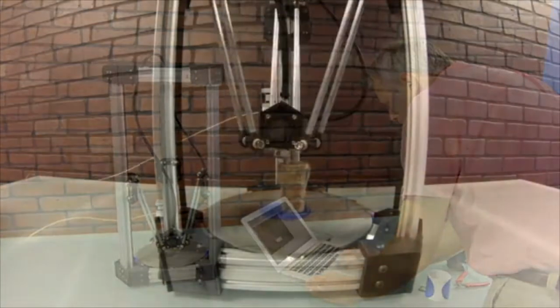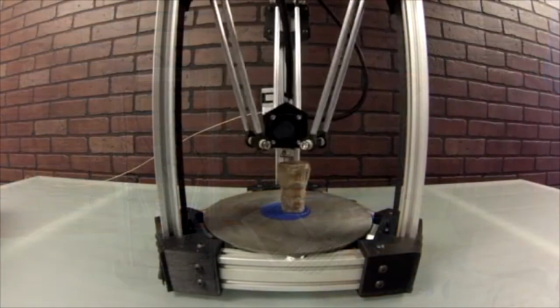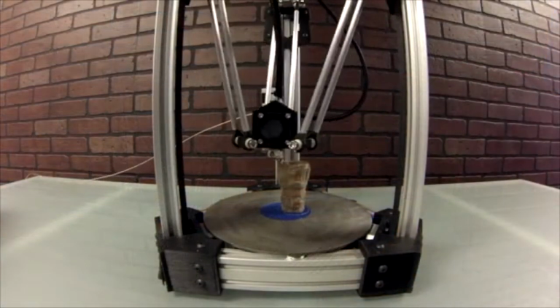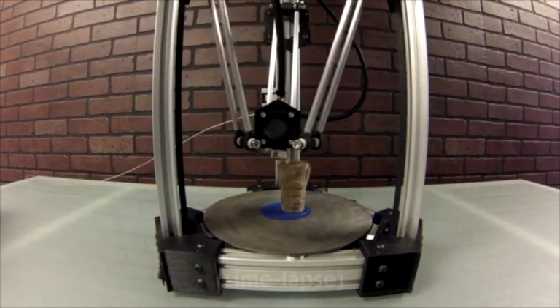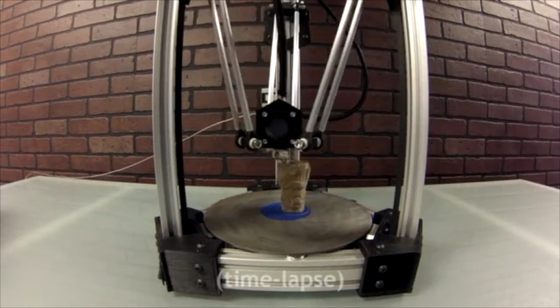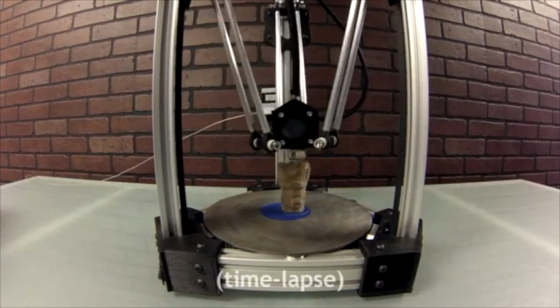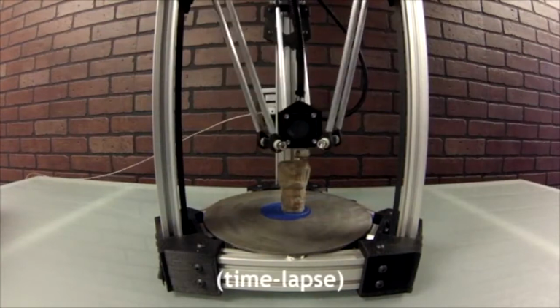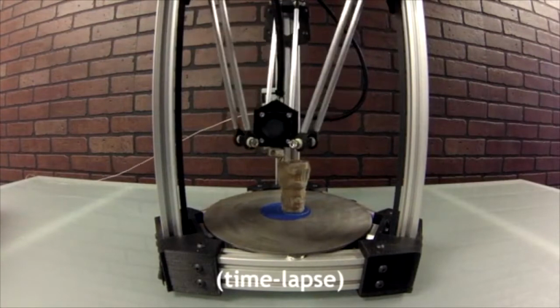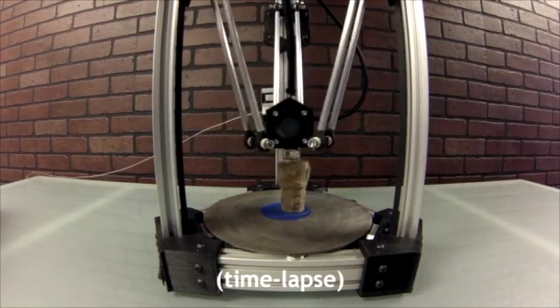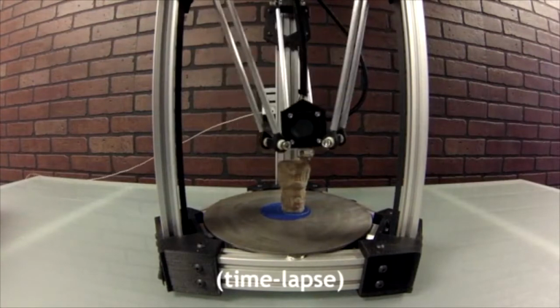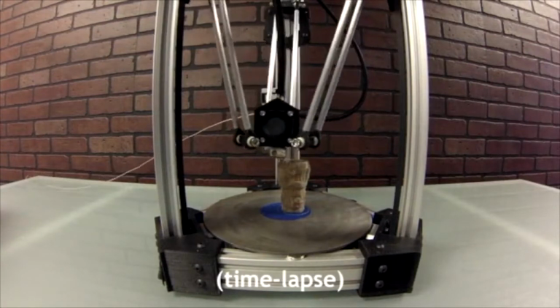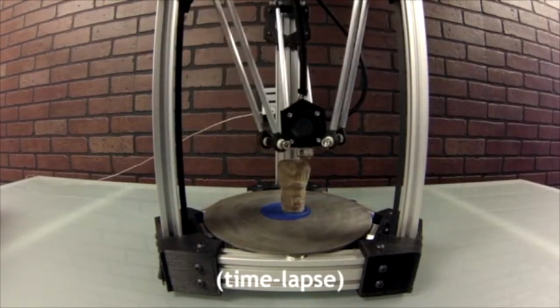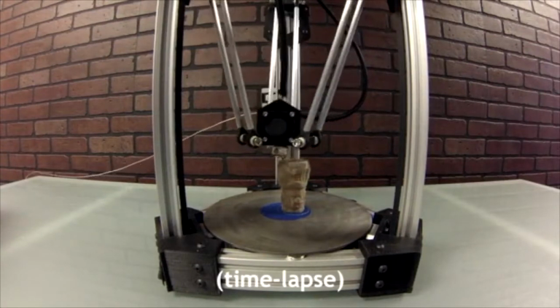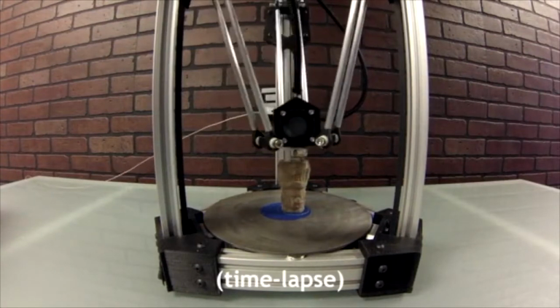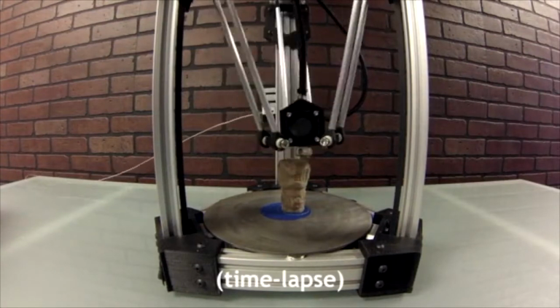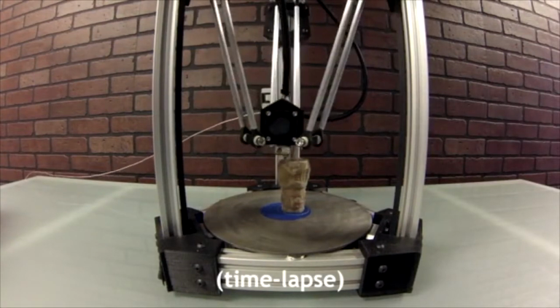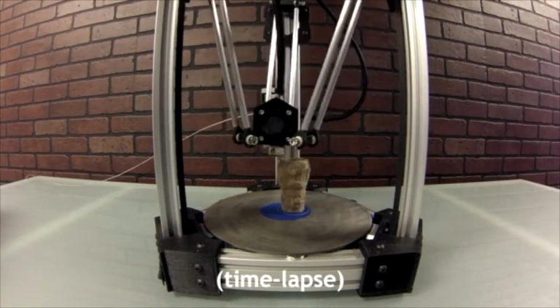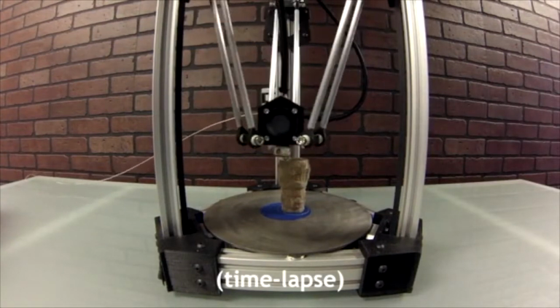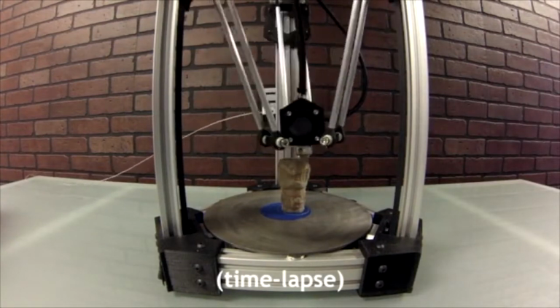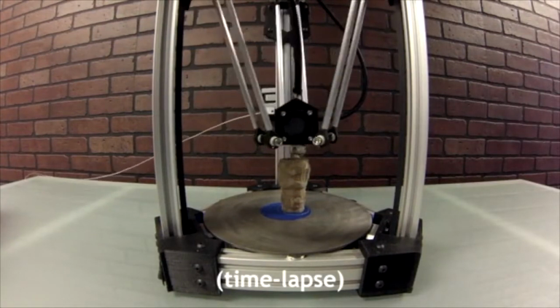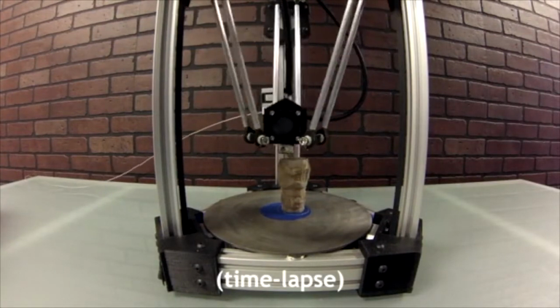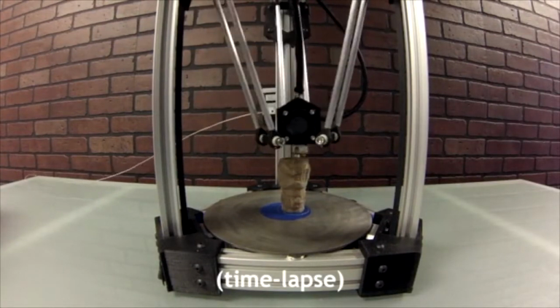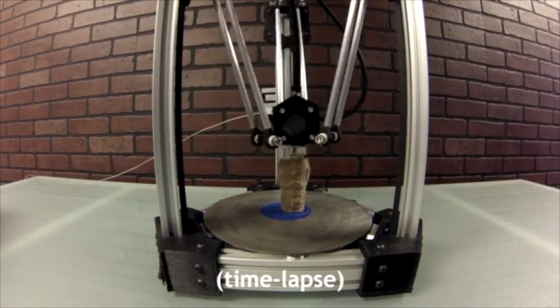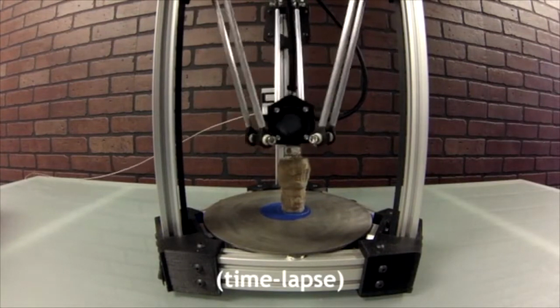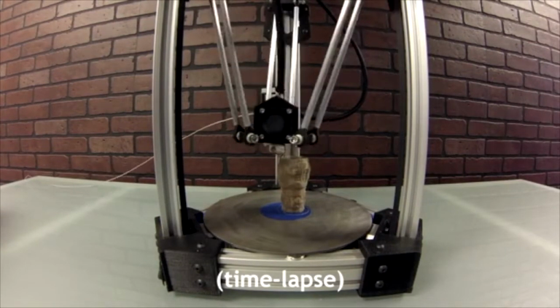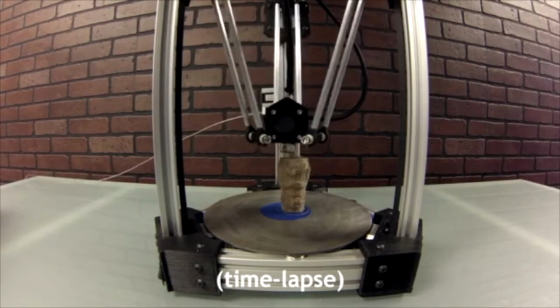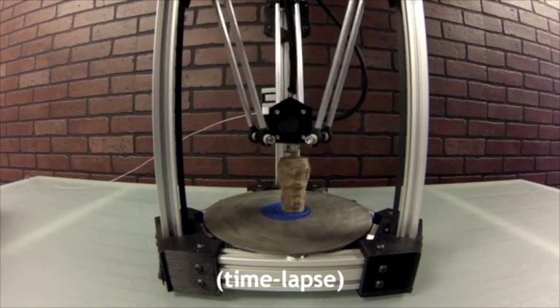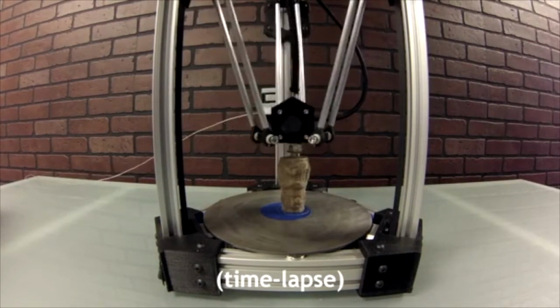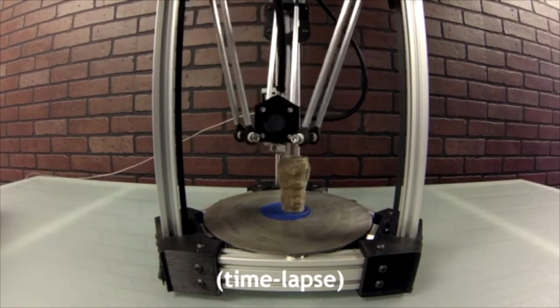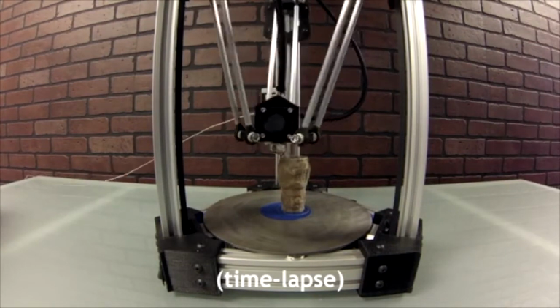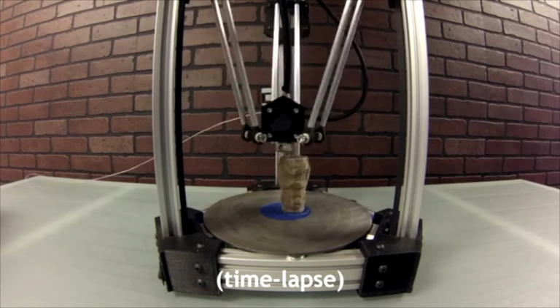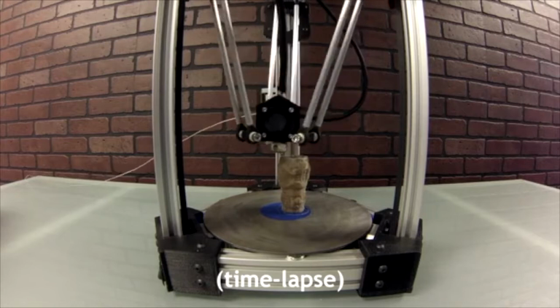Not only is our printer more fun to watch, but it's fast and has a 100 micron layer resolution.